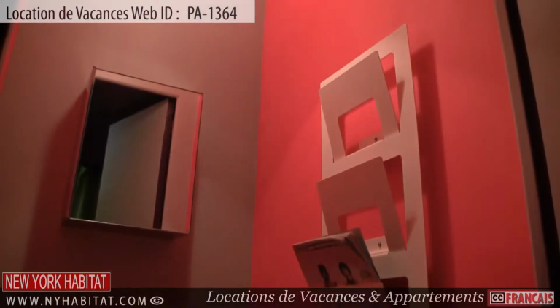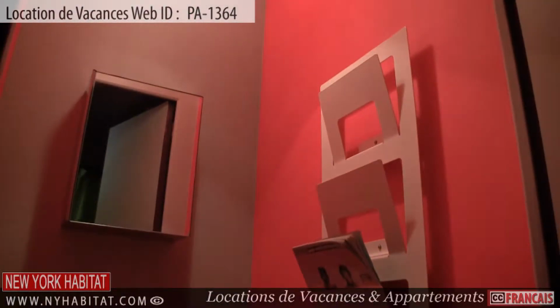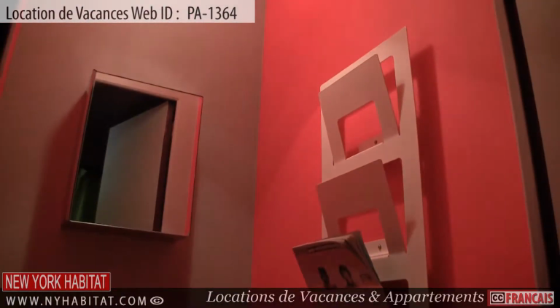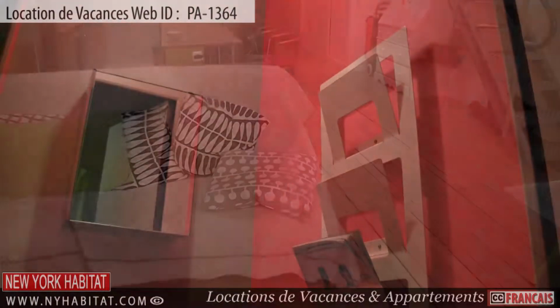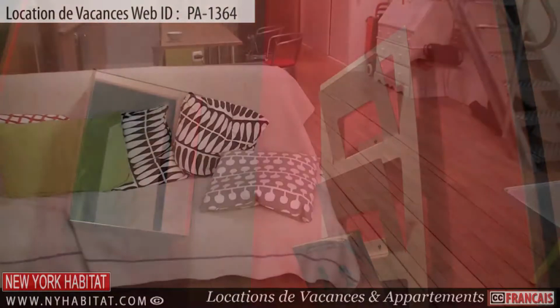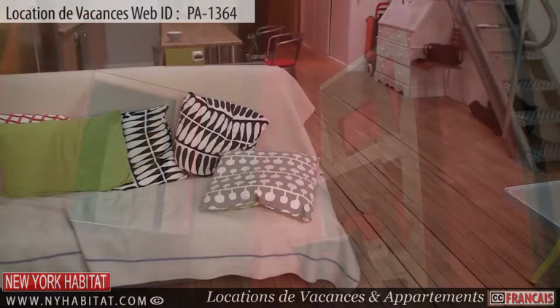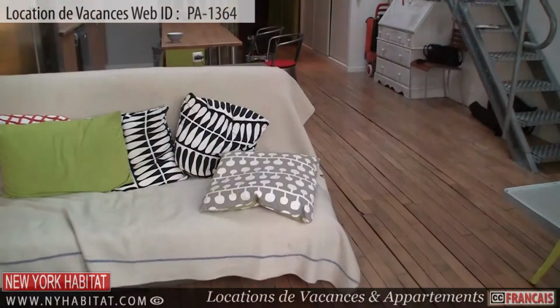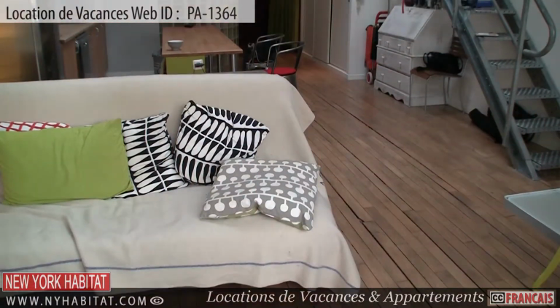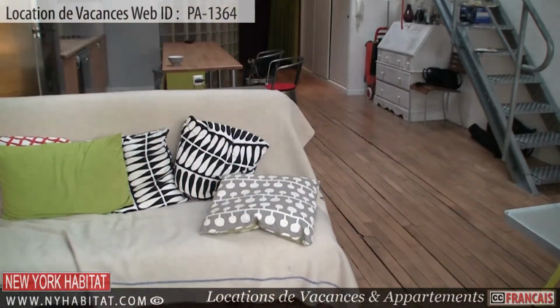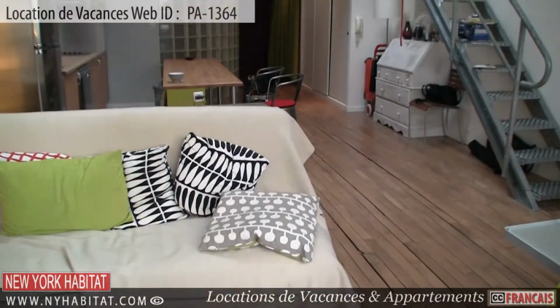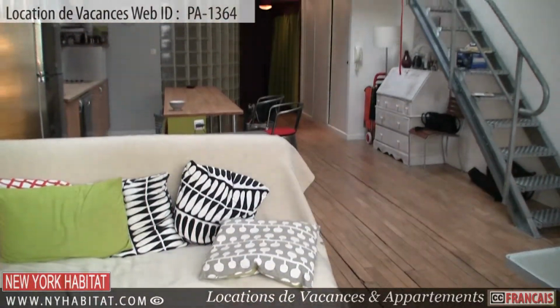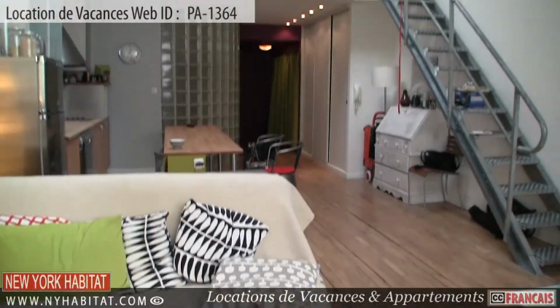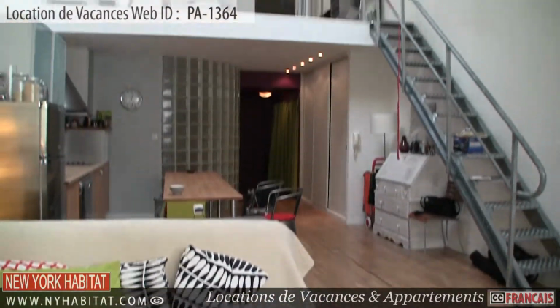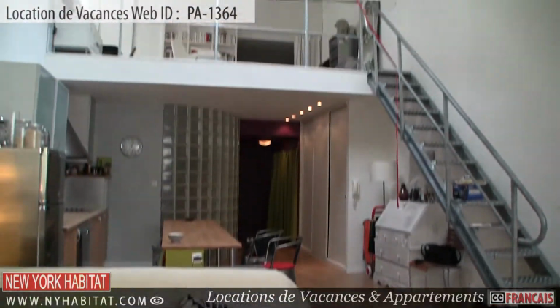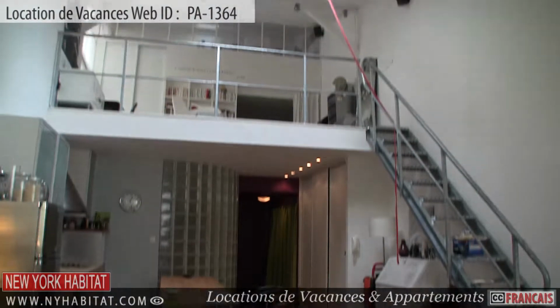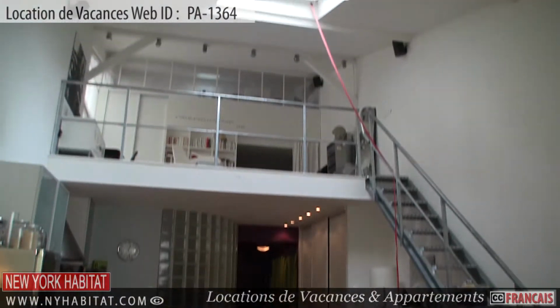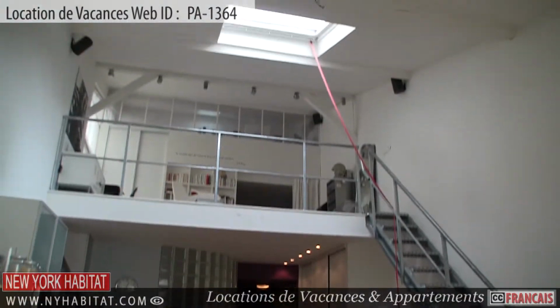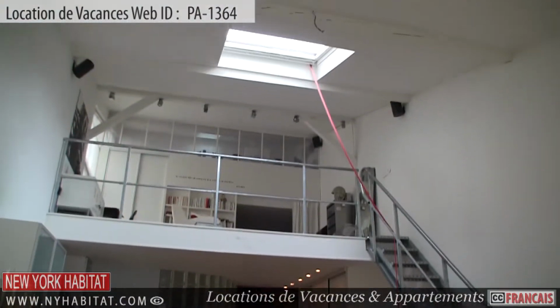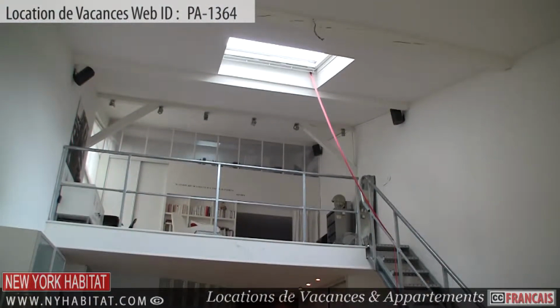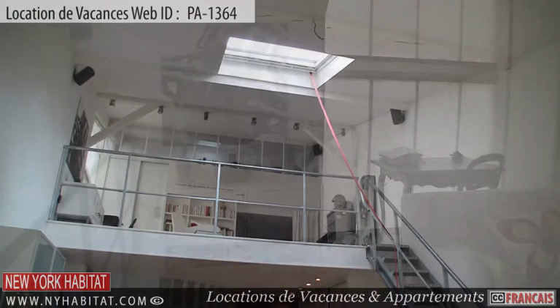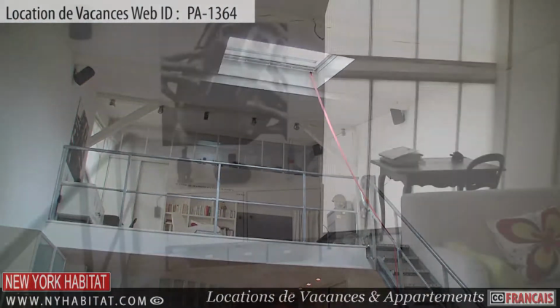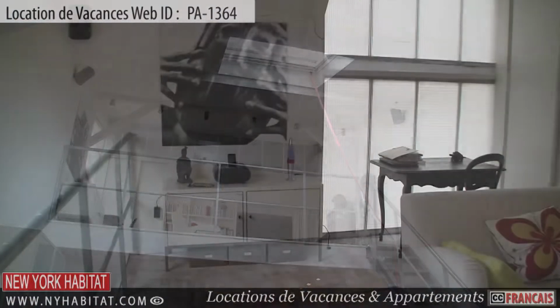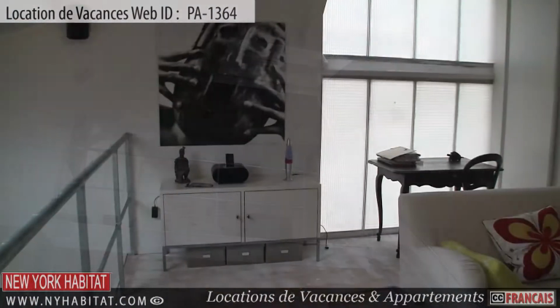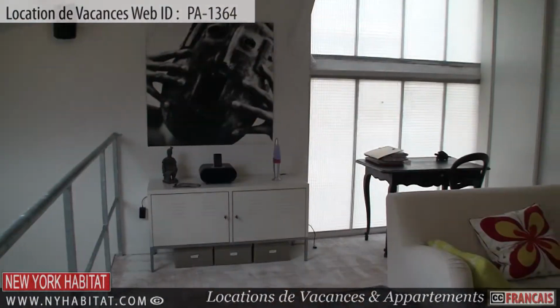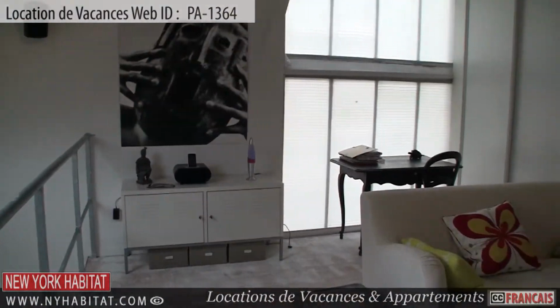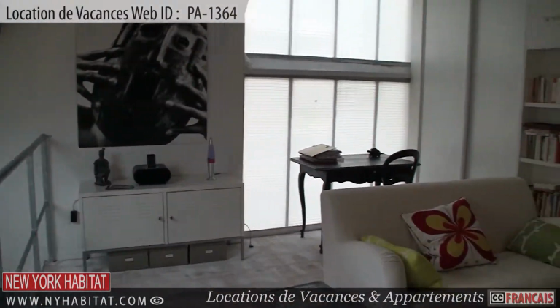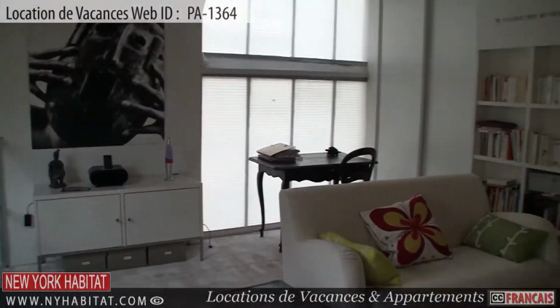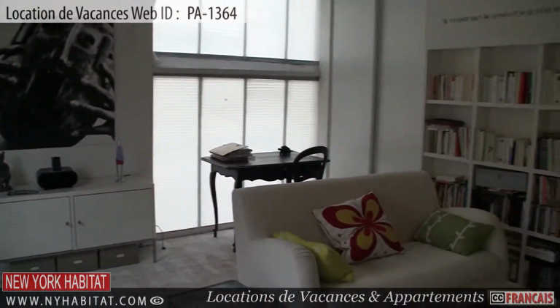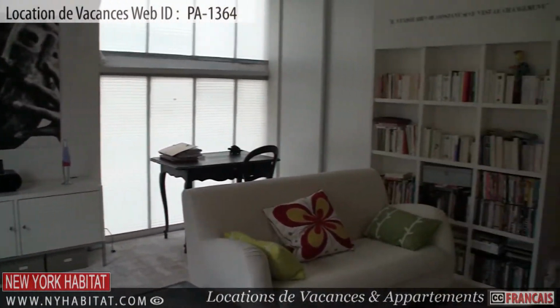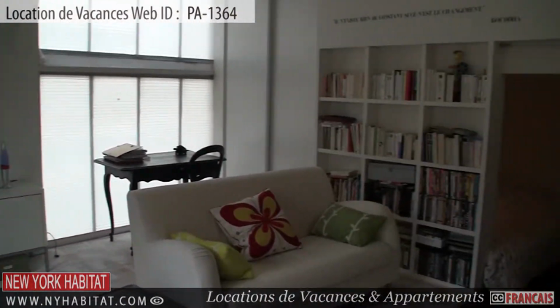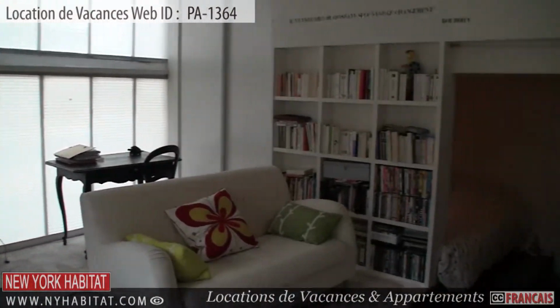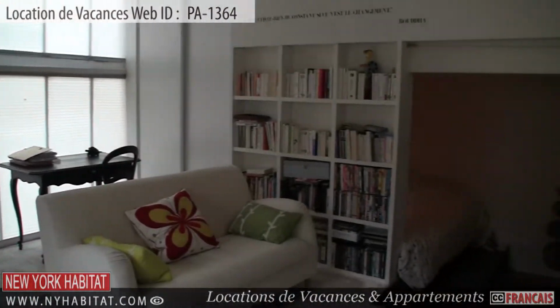Heading upstairs to the mezzanine, you will find the second living room. This furnished living room has a skylight and is equipped with a TV.